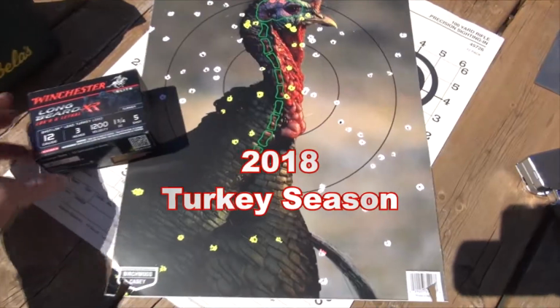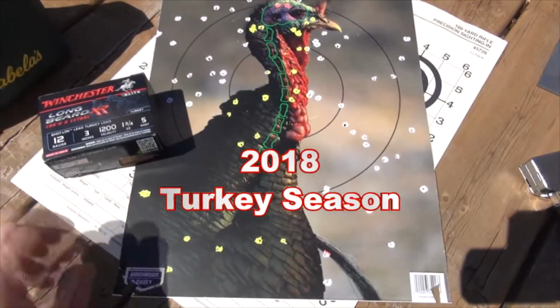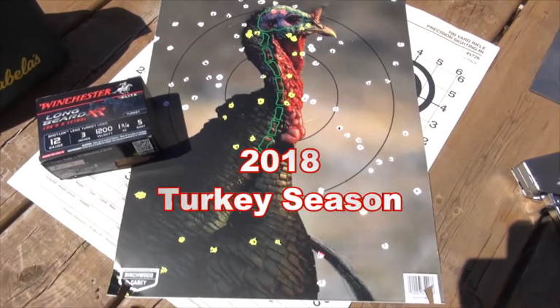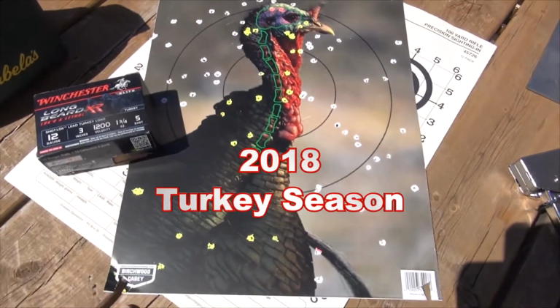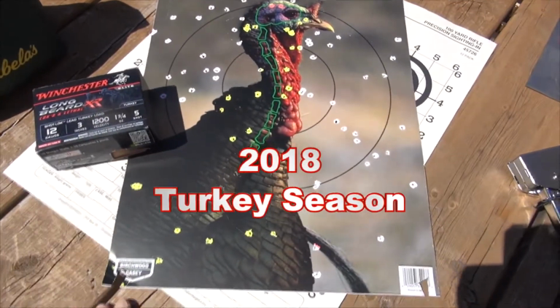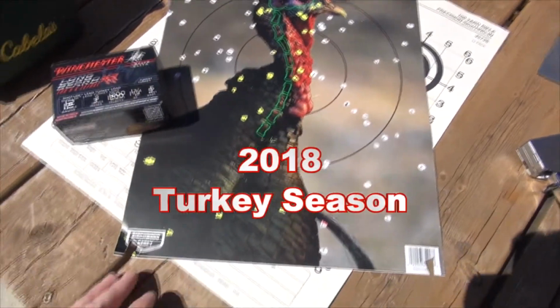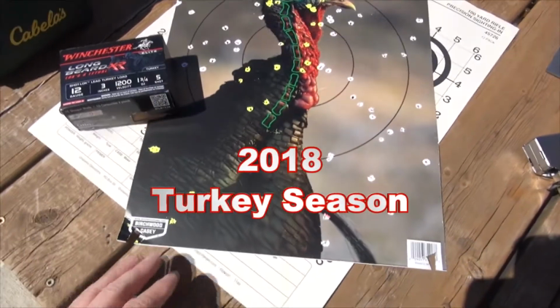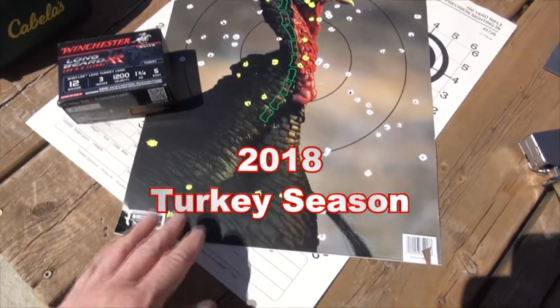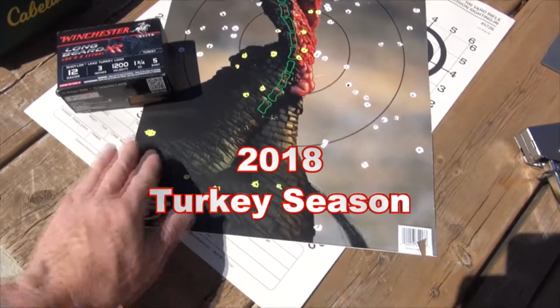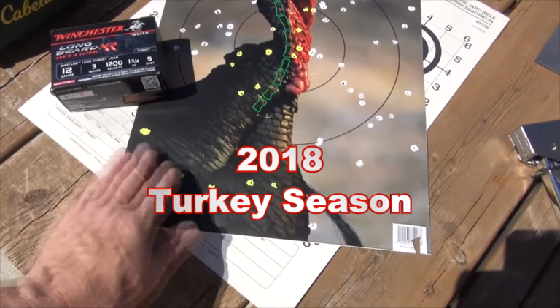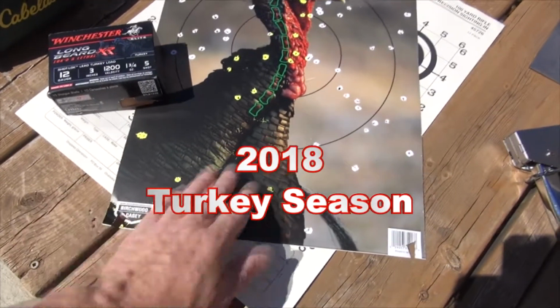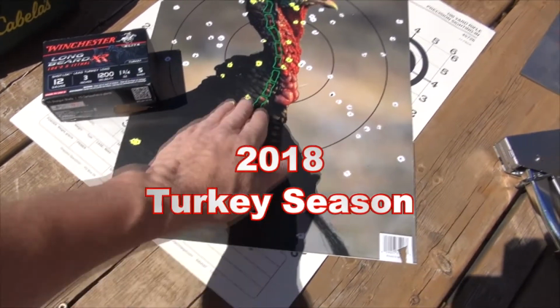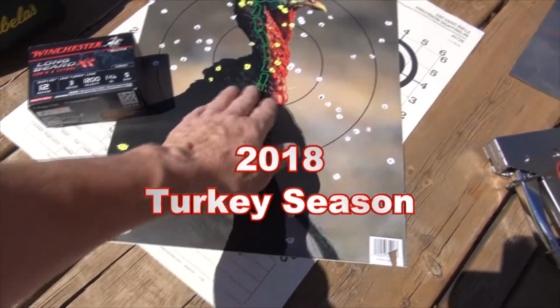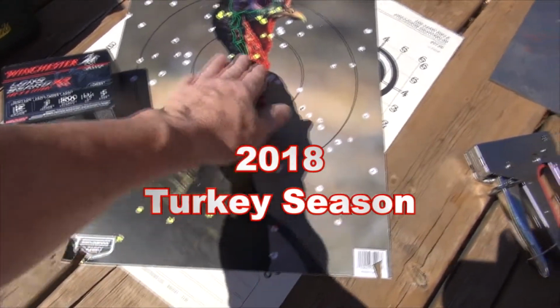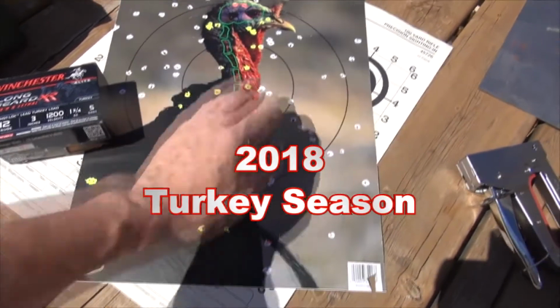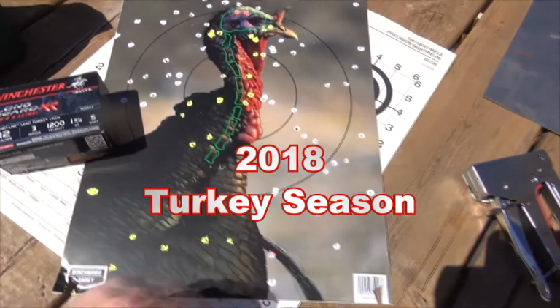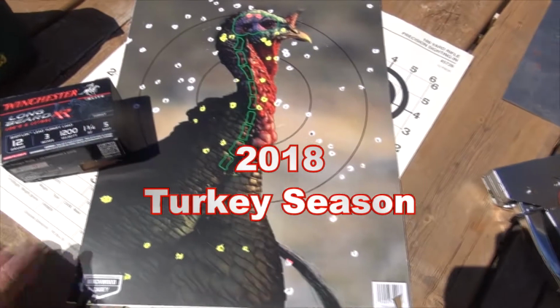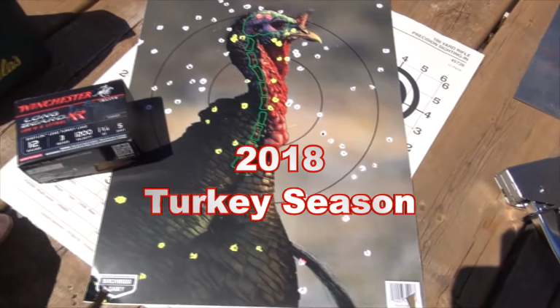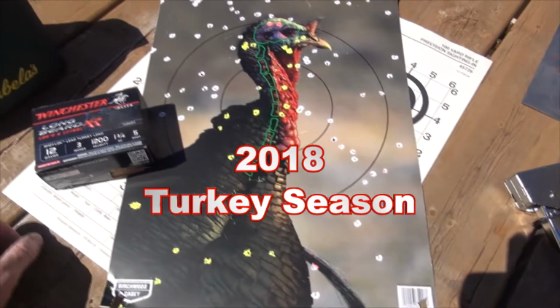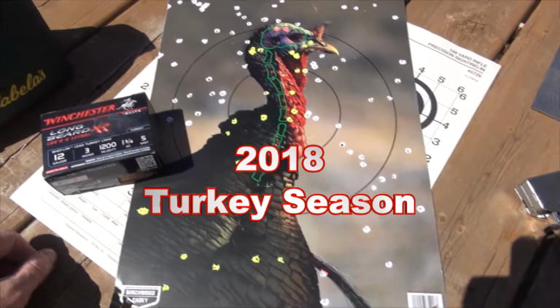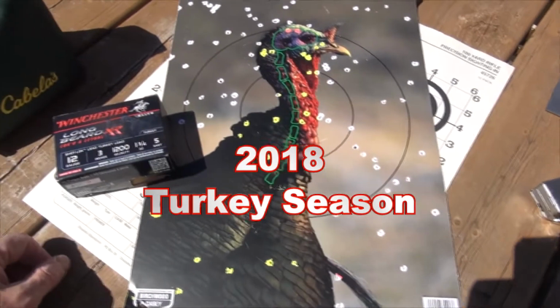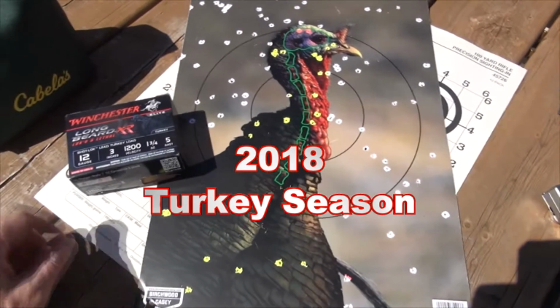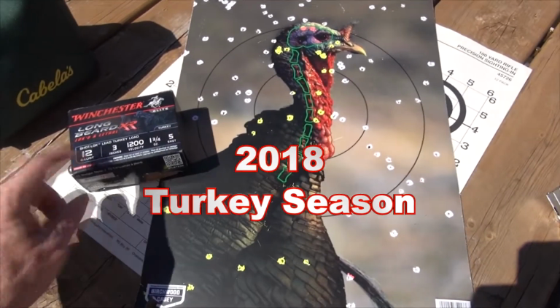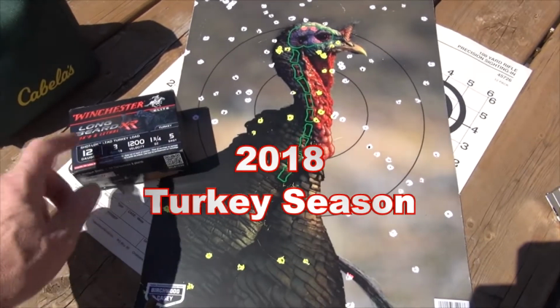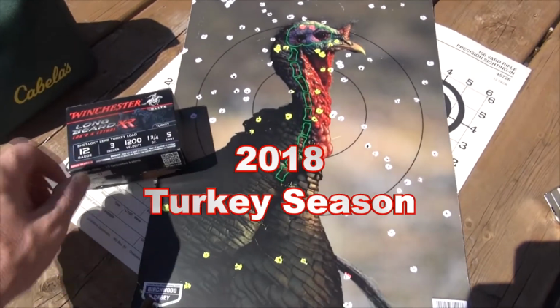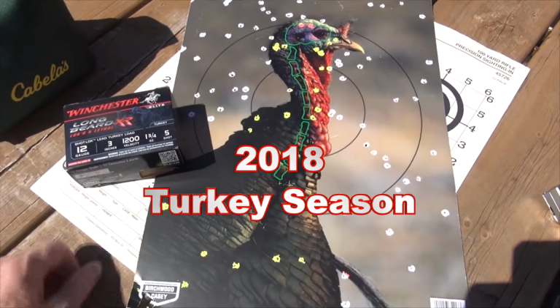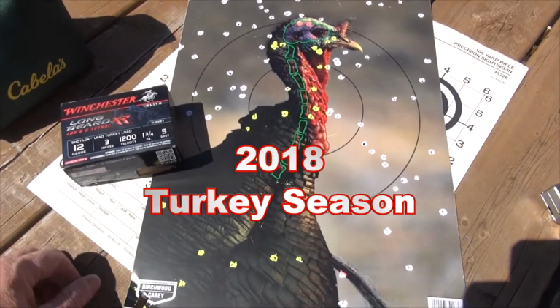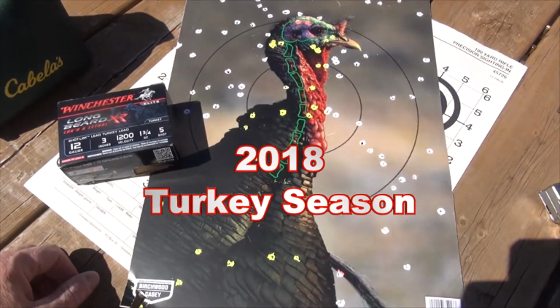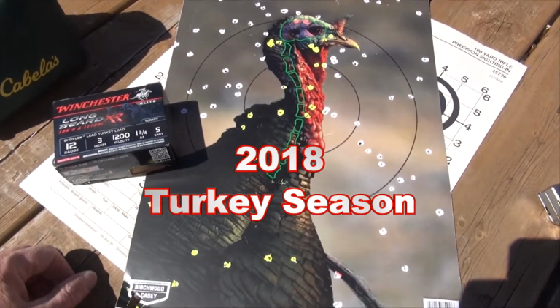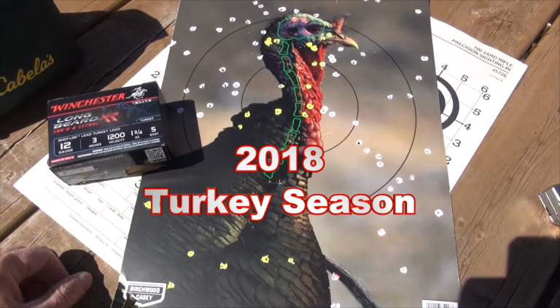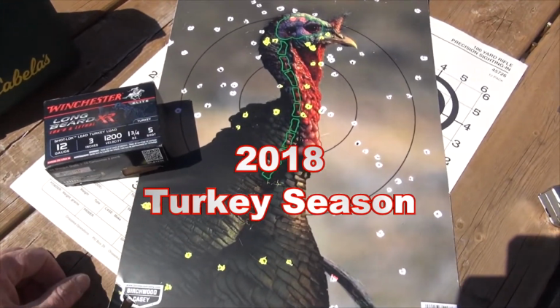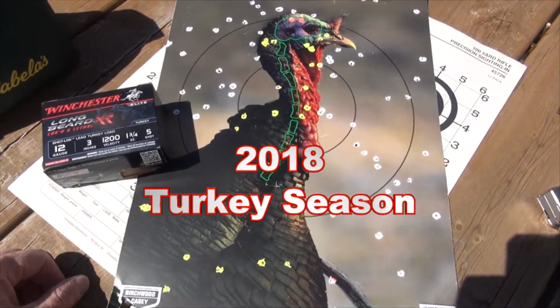150 feet, 50 yards. I think you got a dead turkey with a long beard XR's.